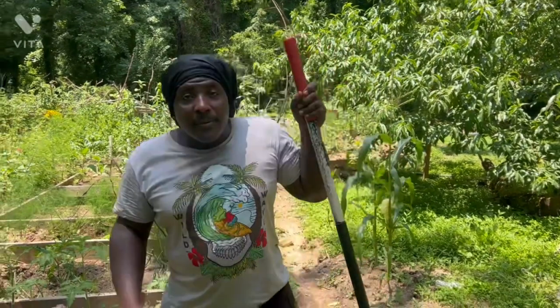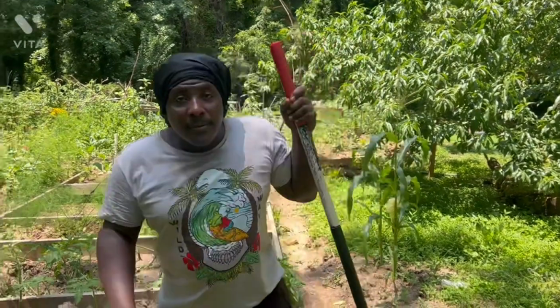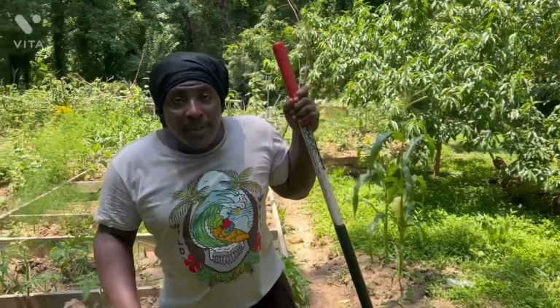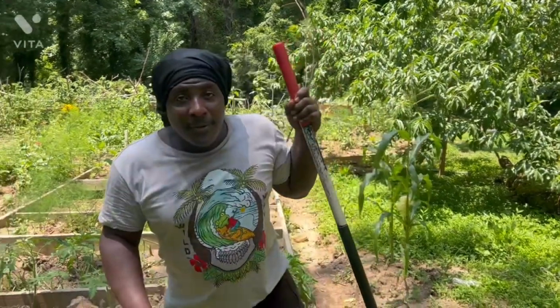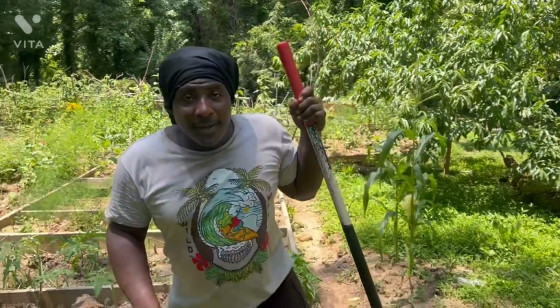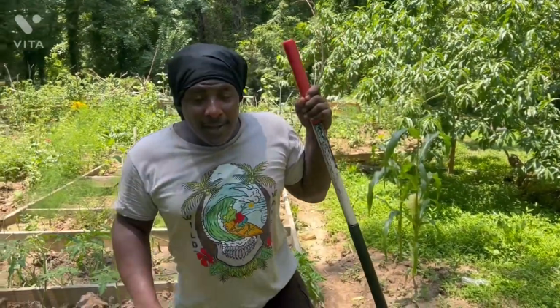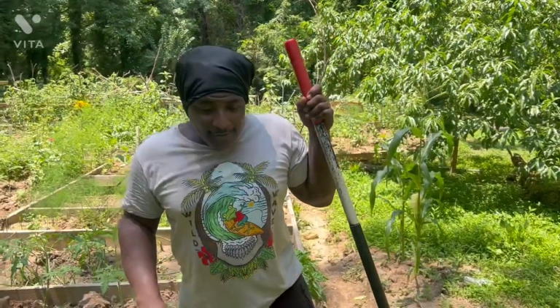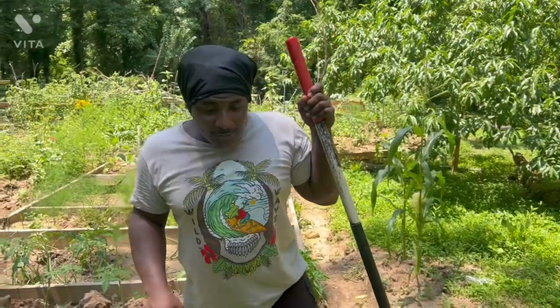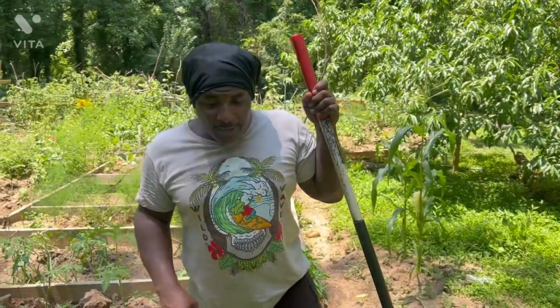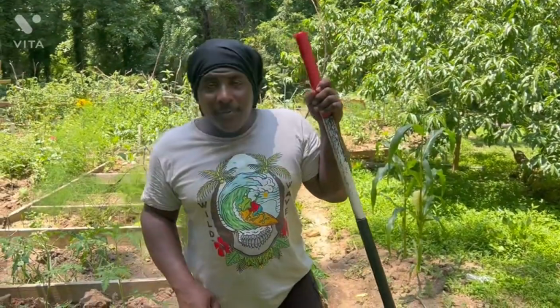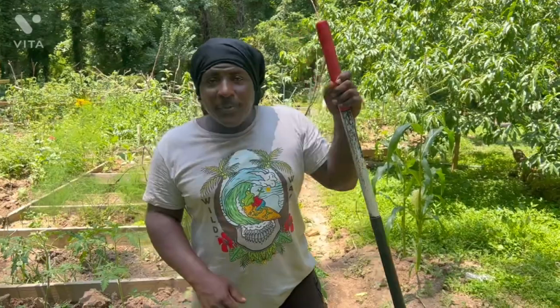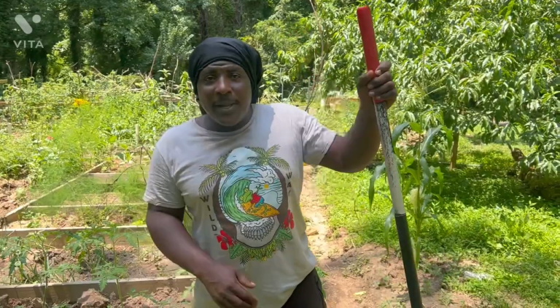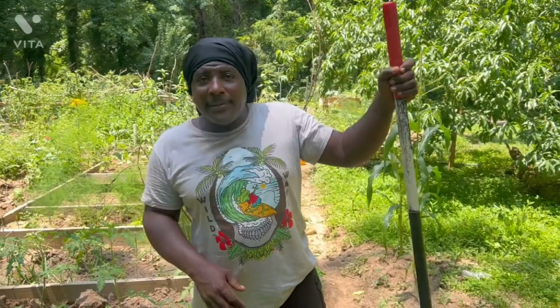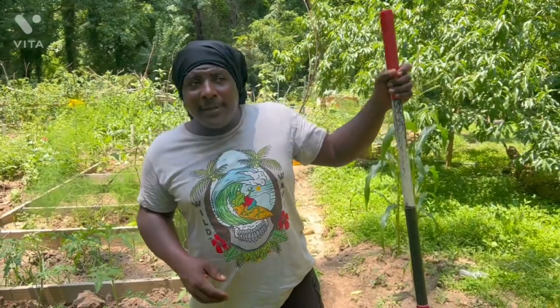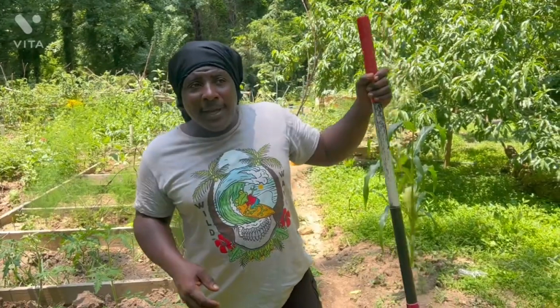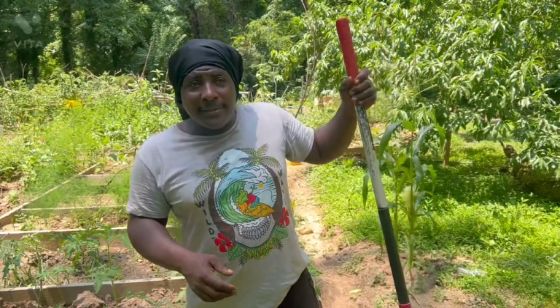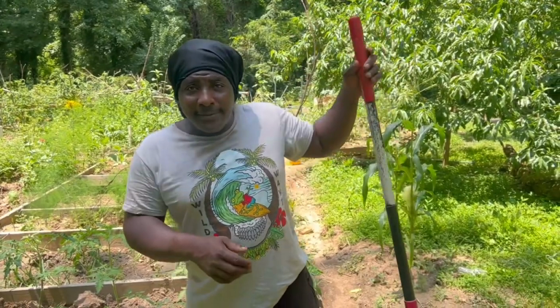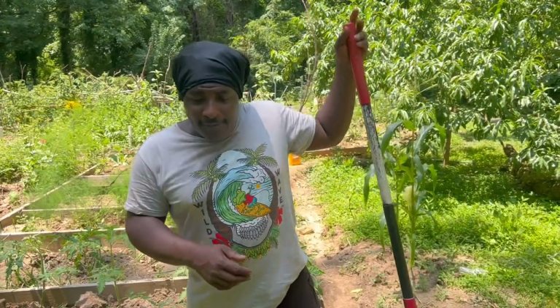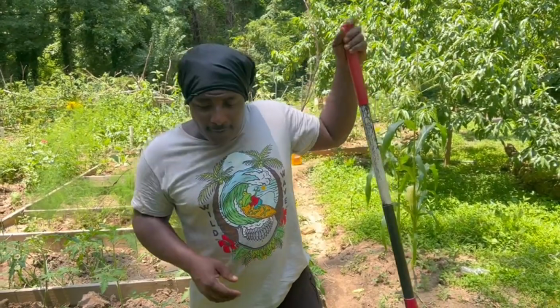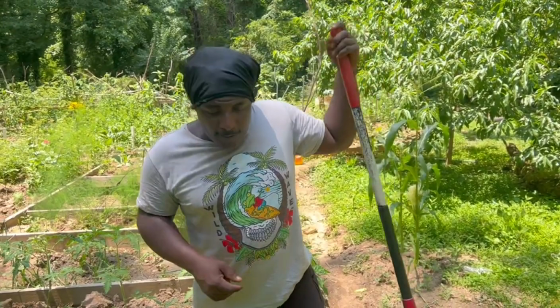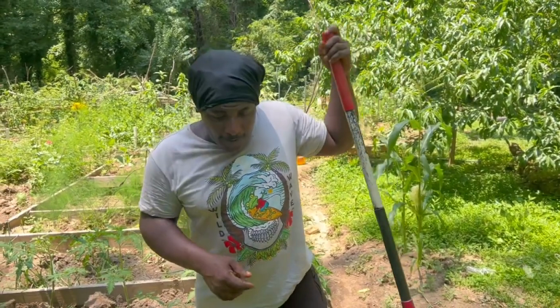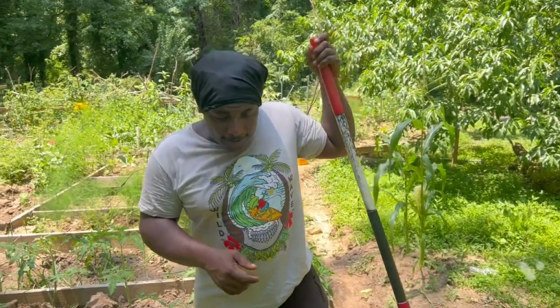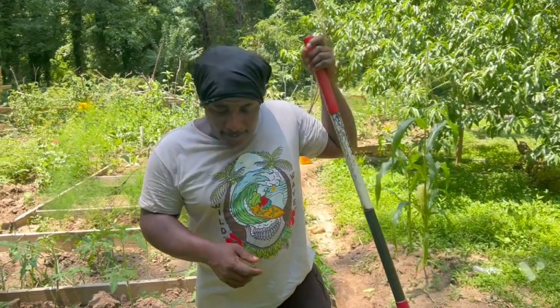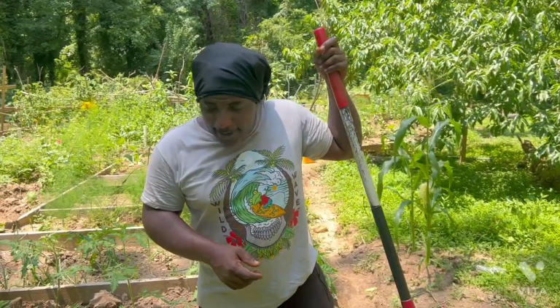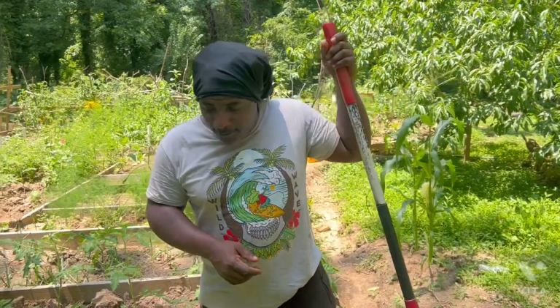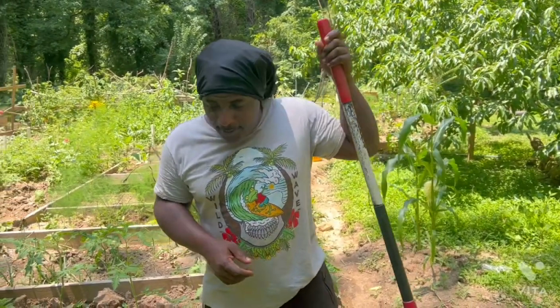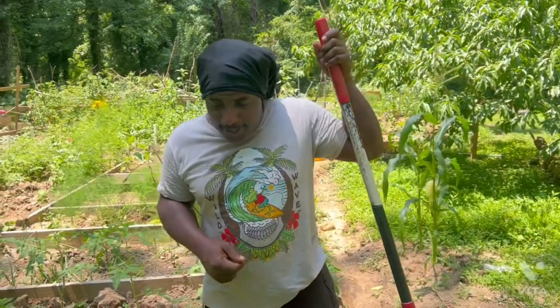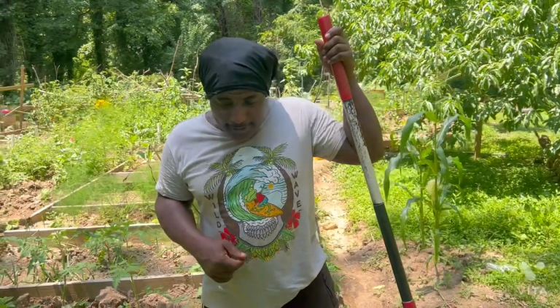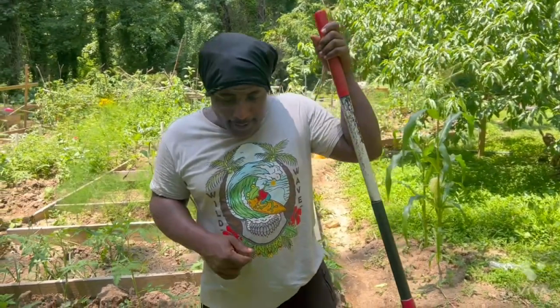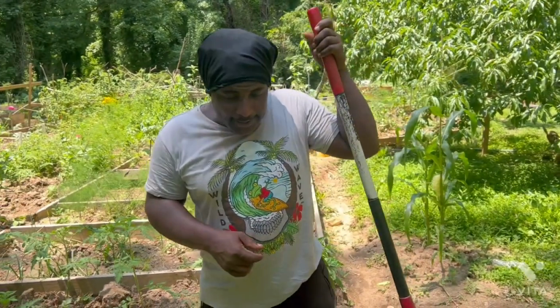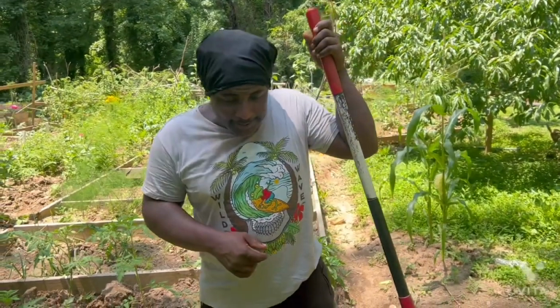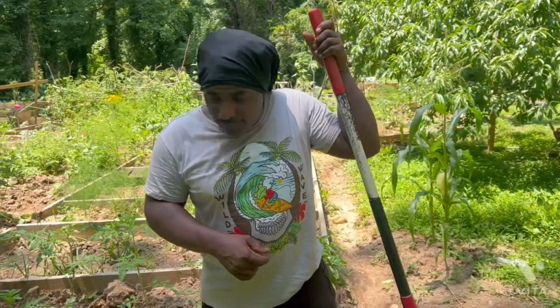Hello guys, welcome back to PlantaGarden TV.